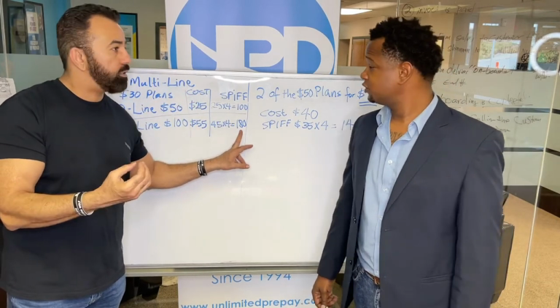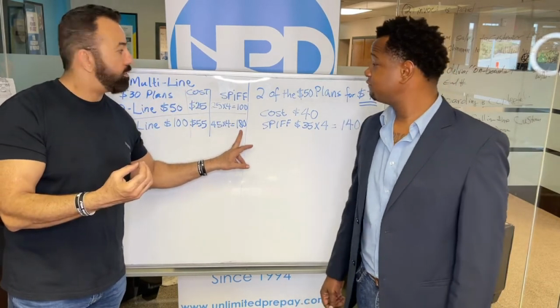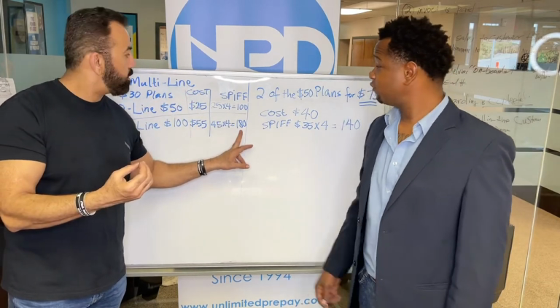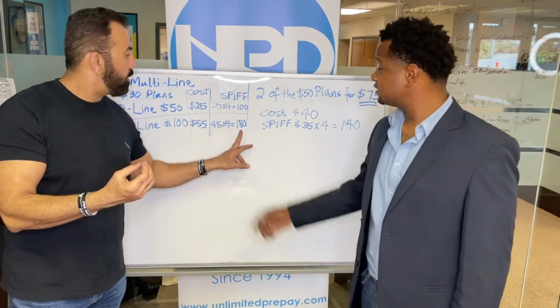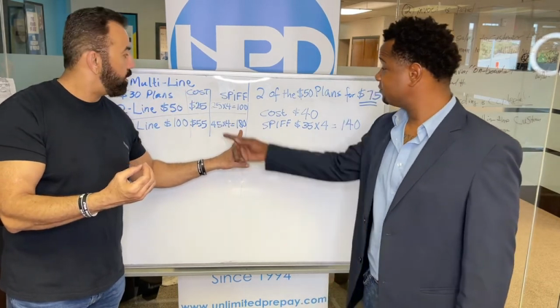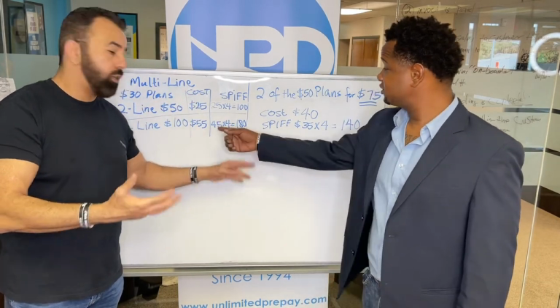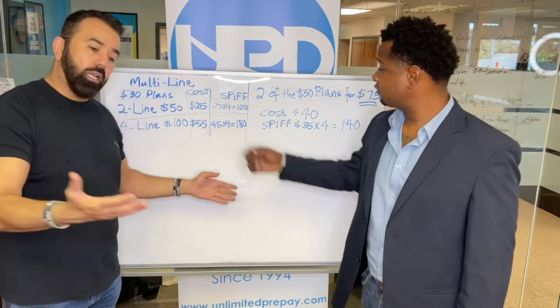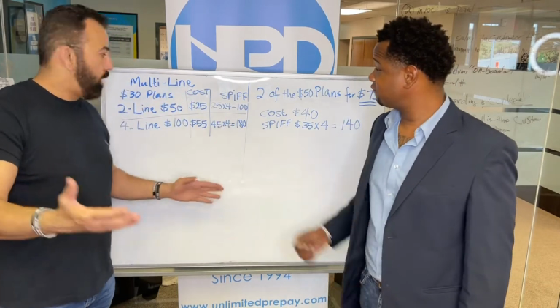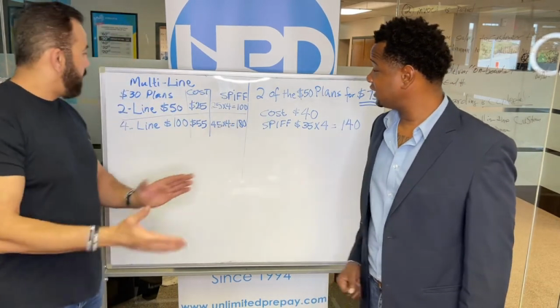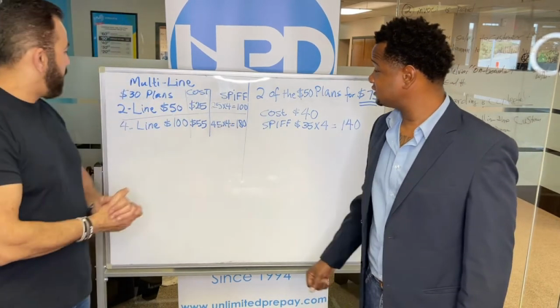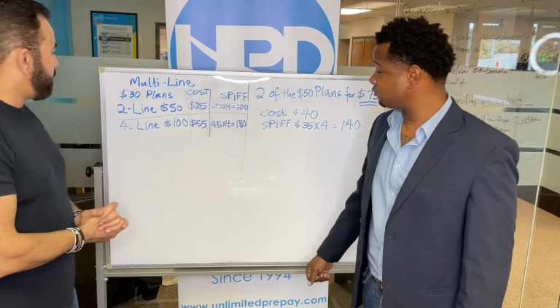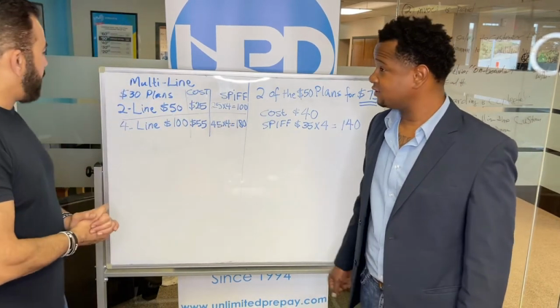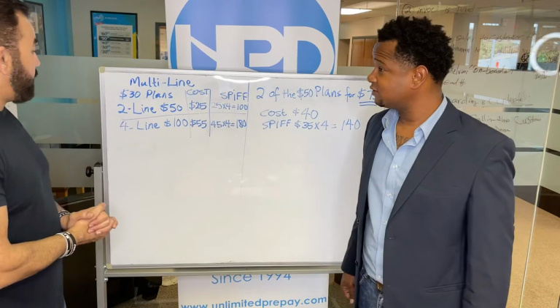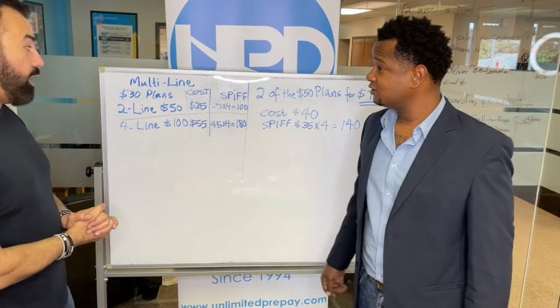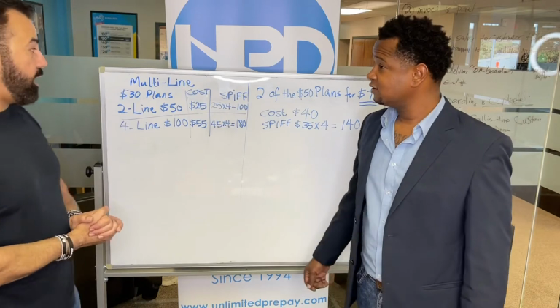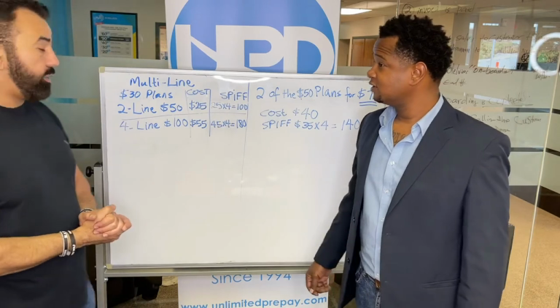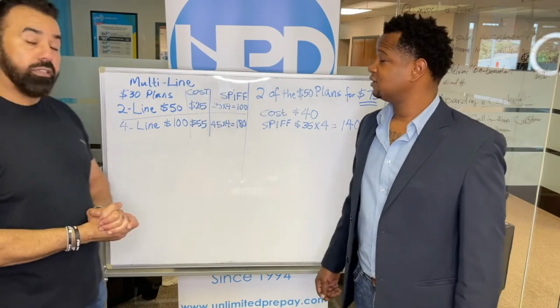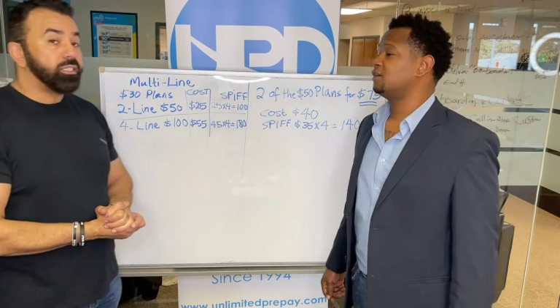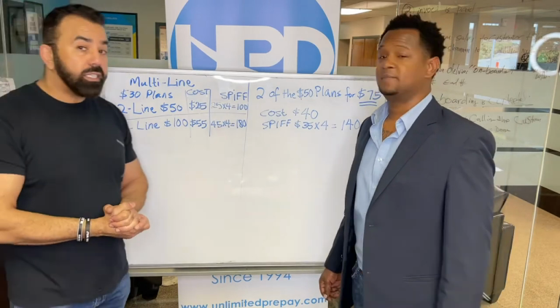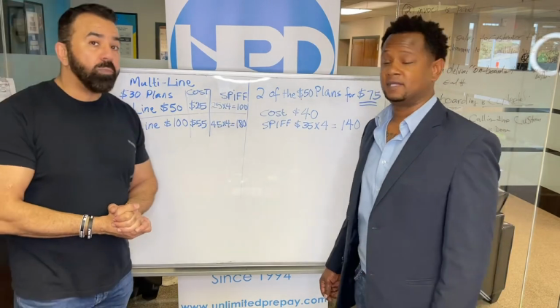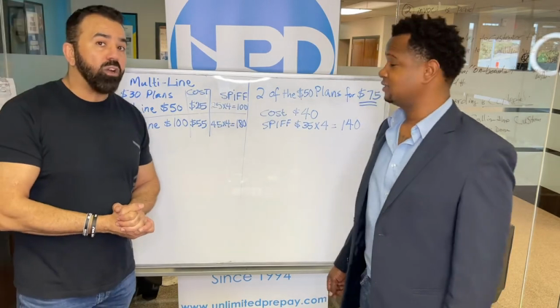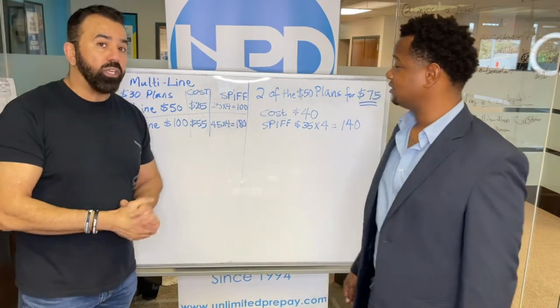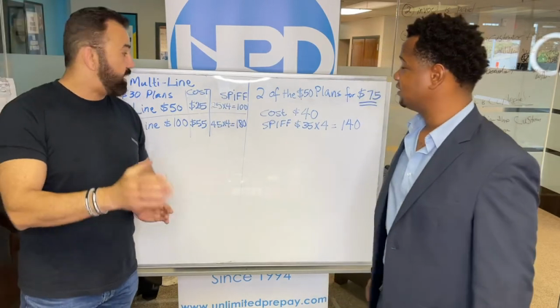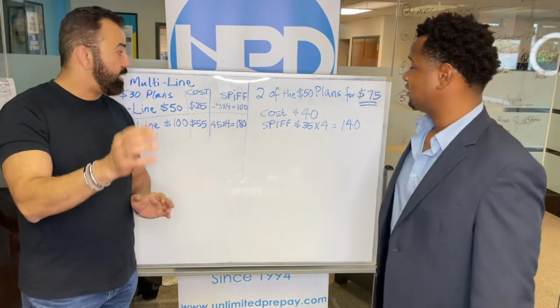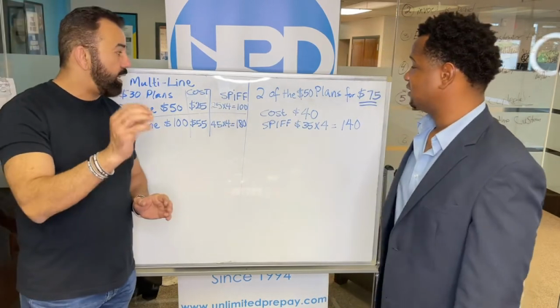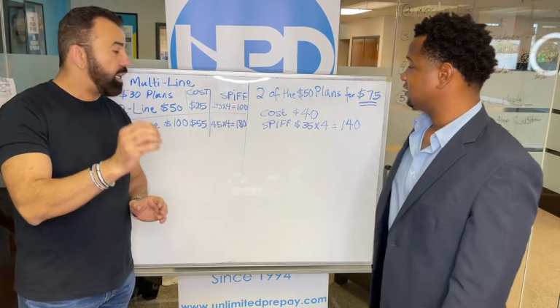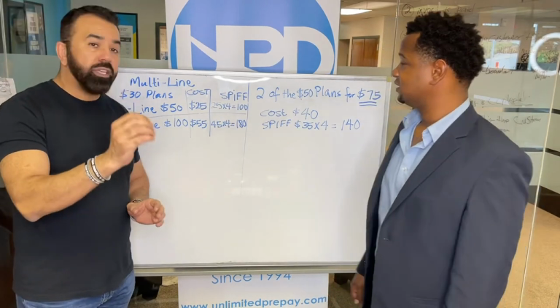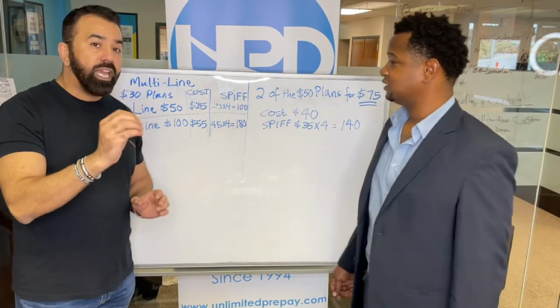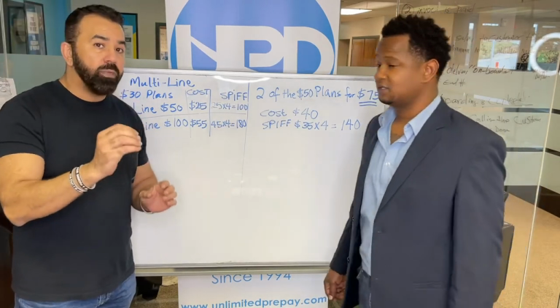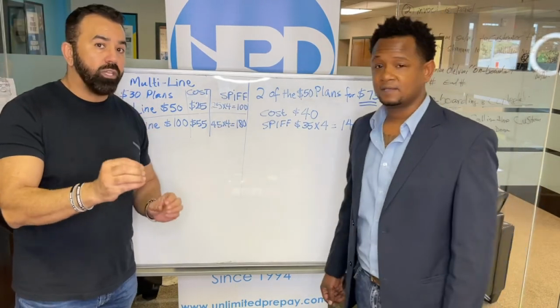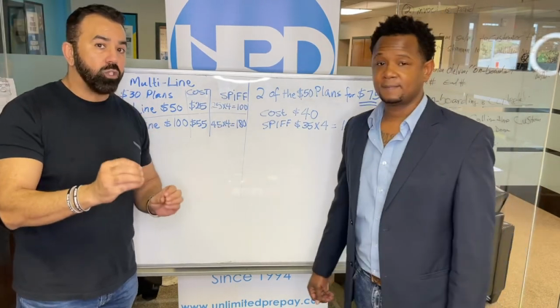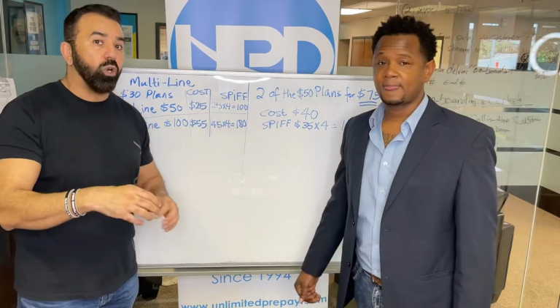So you get four months commission on the four lines as well? Yeah, yeah. This is powerful guys, and there's a lot of things happening with H2O.